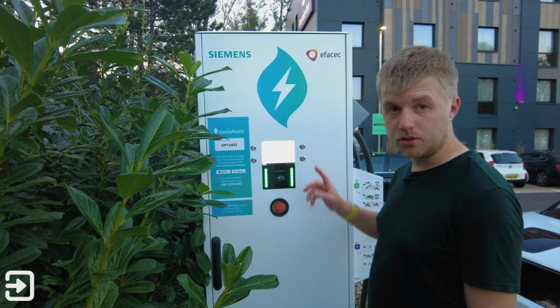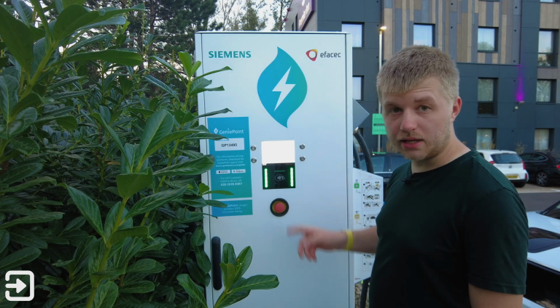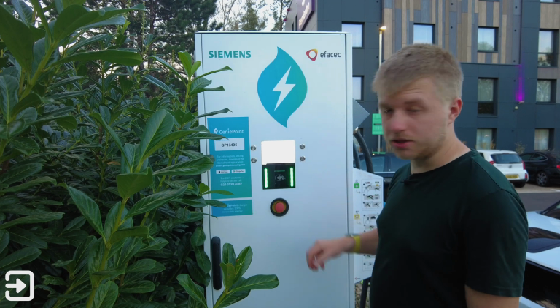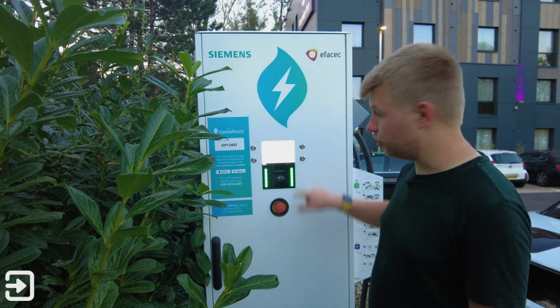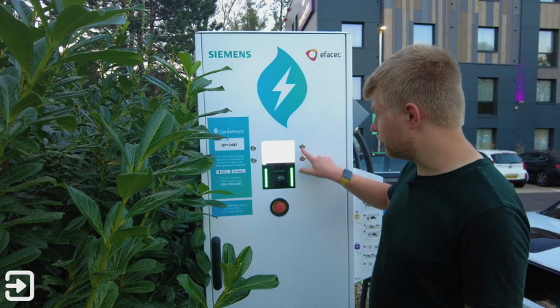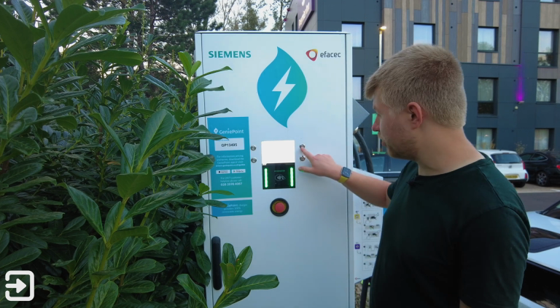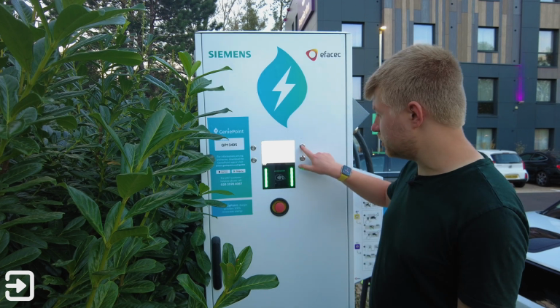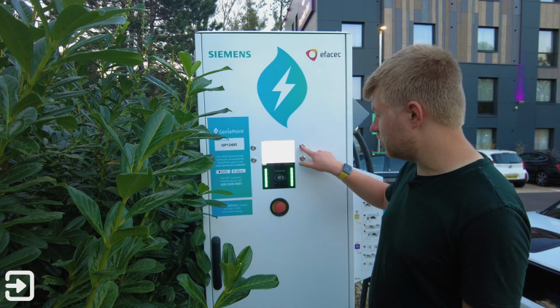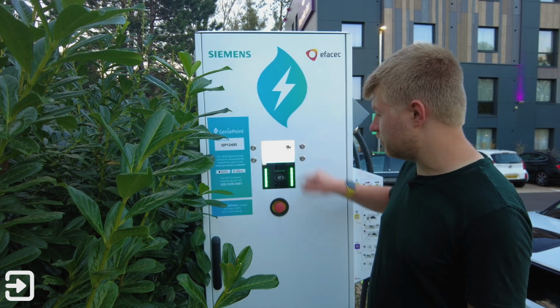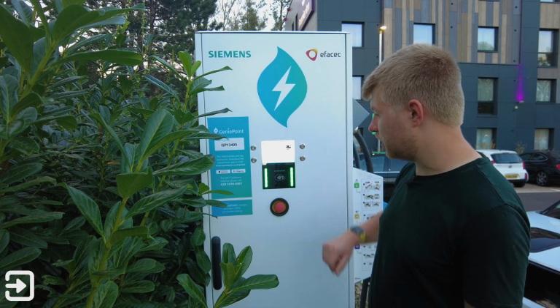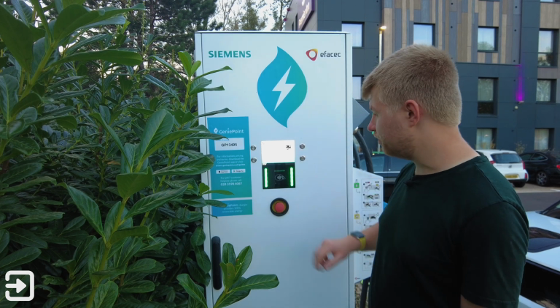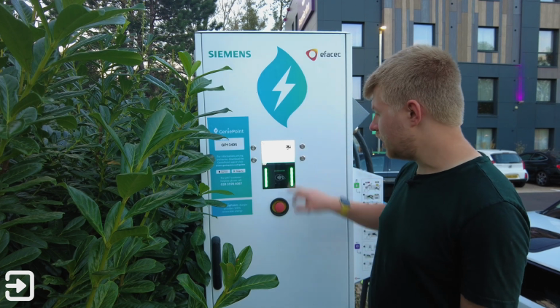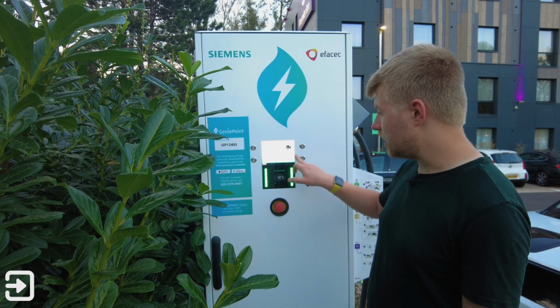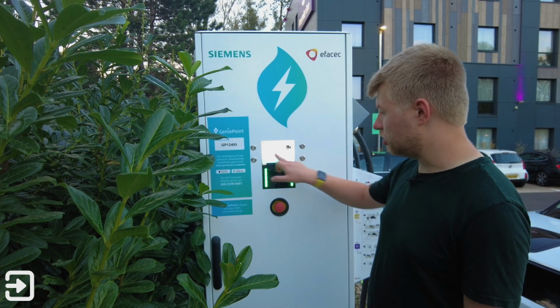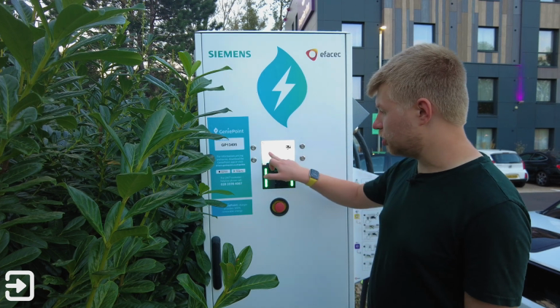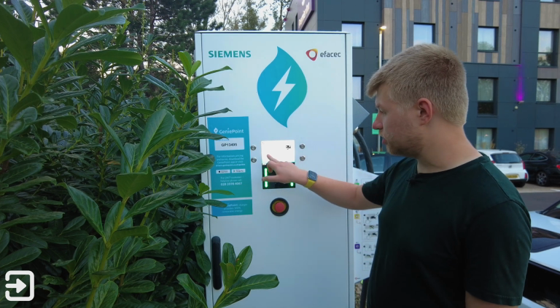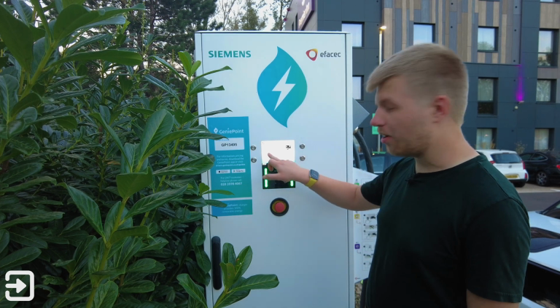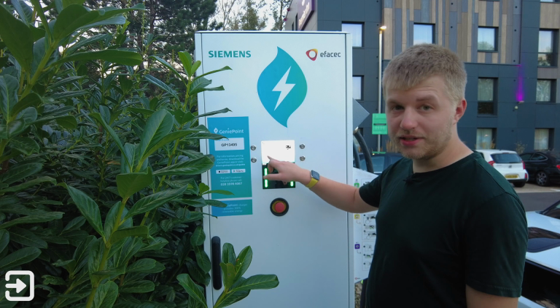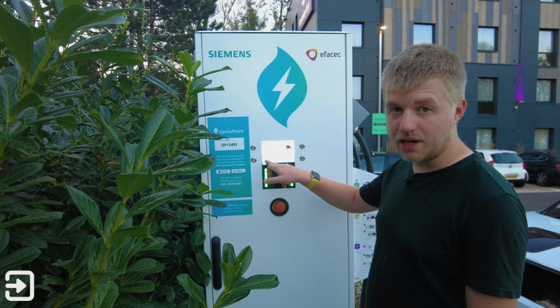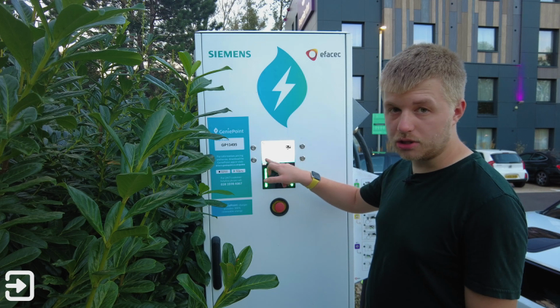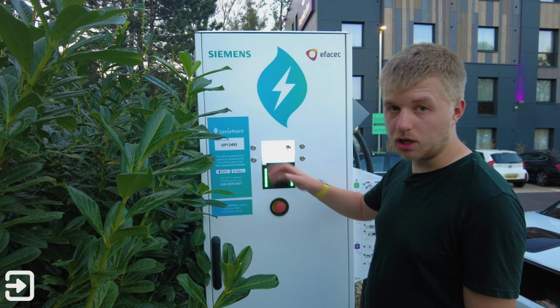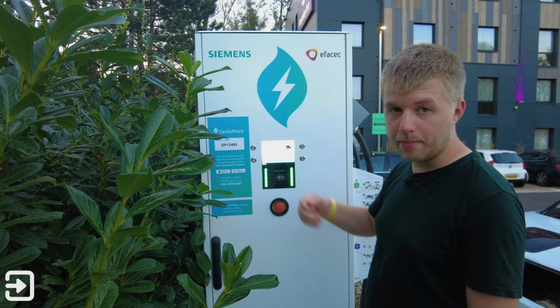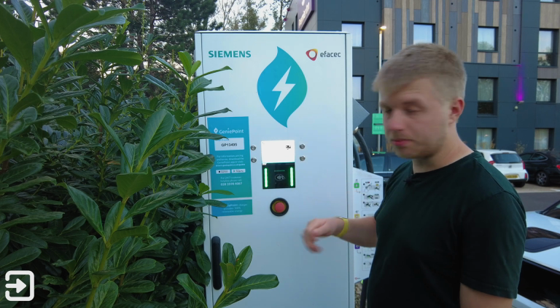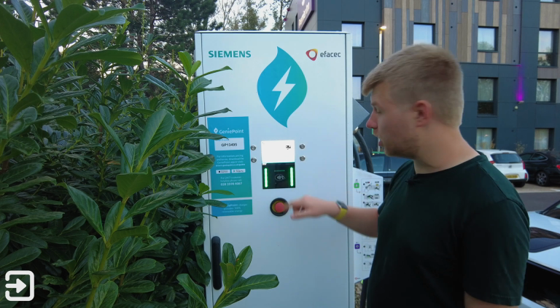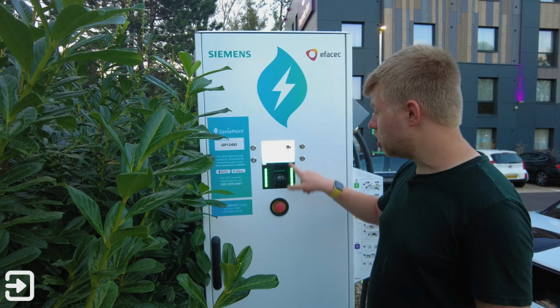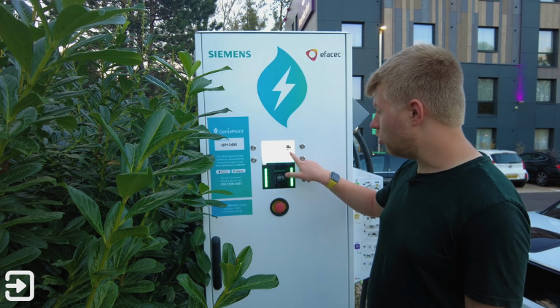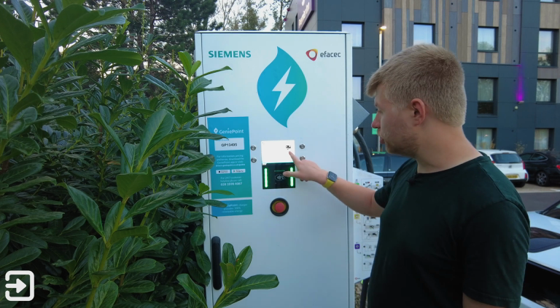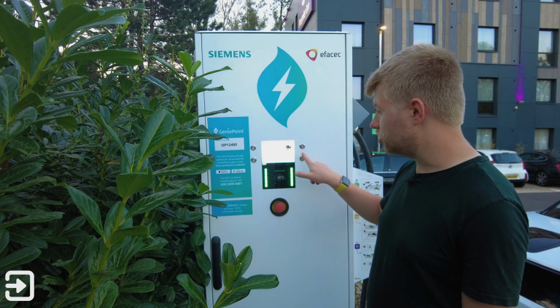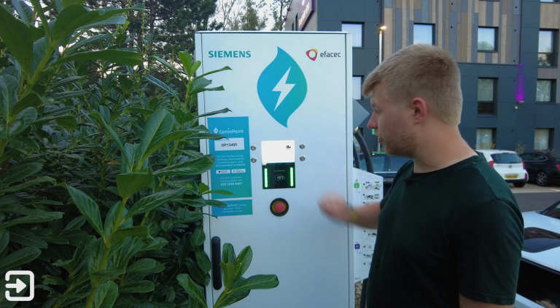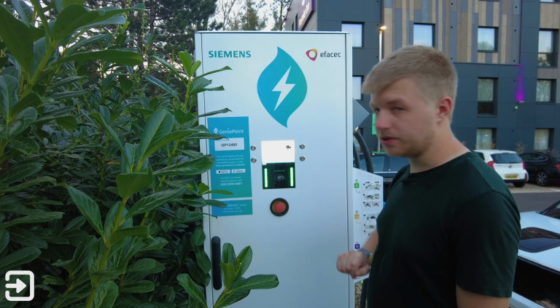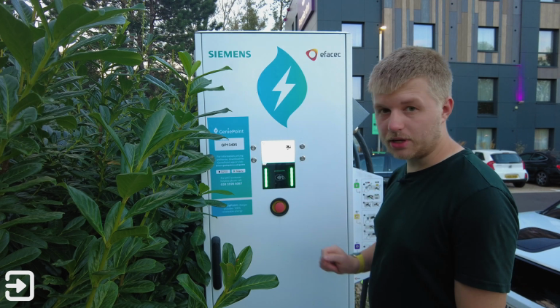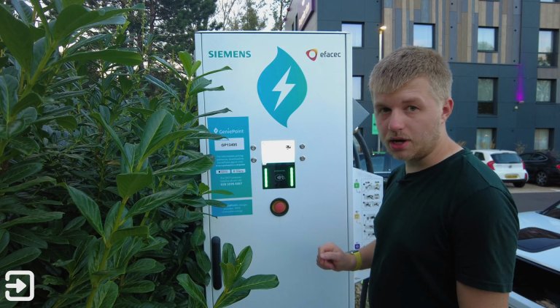To get started, all you do is press this button here and then you can choose an RFID card — like a membership card — or you can use a credit or debit card.